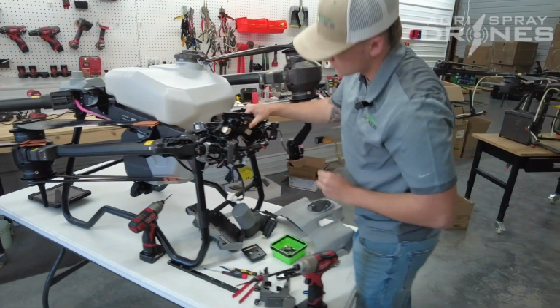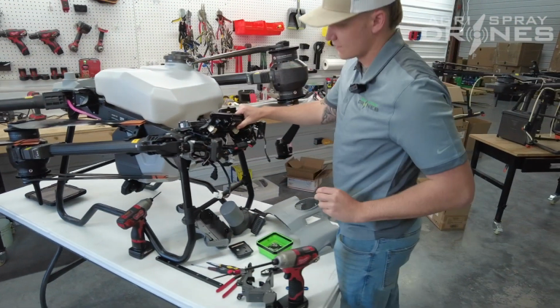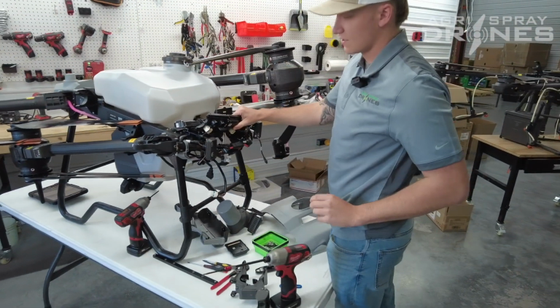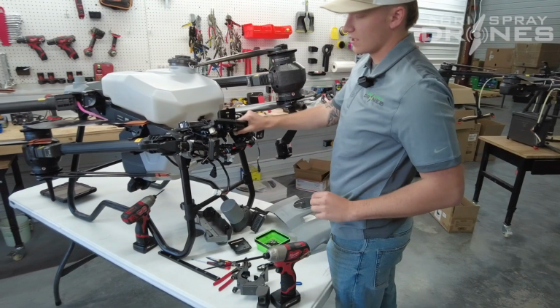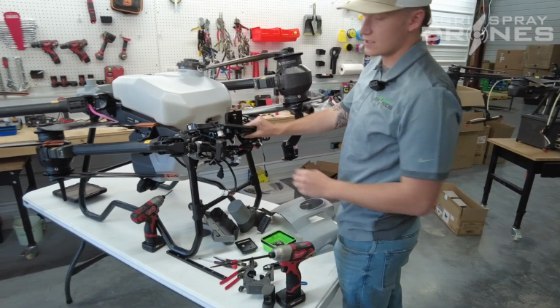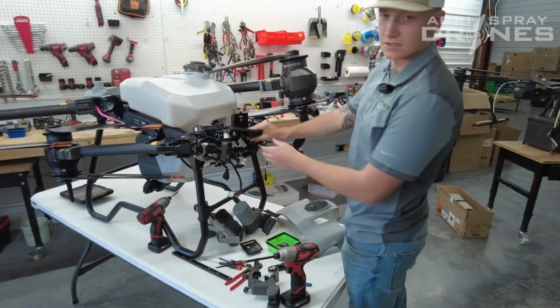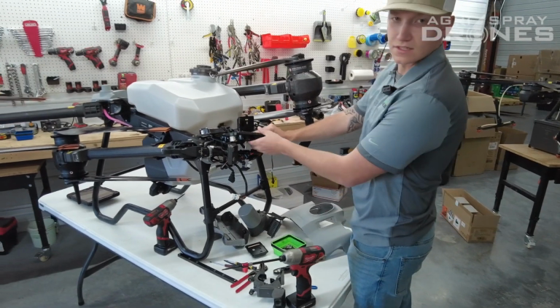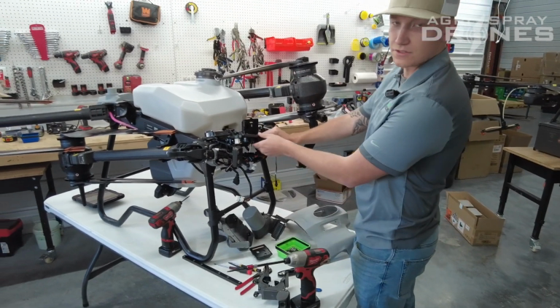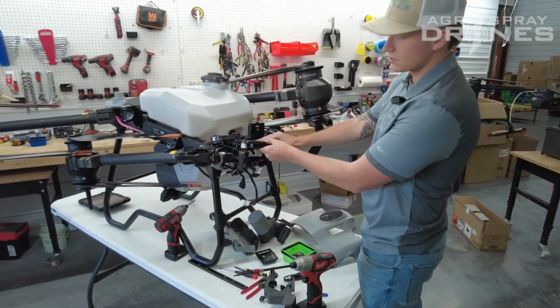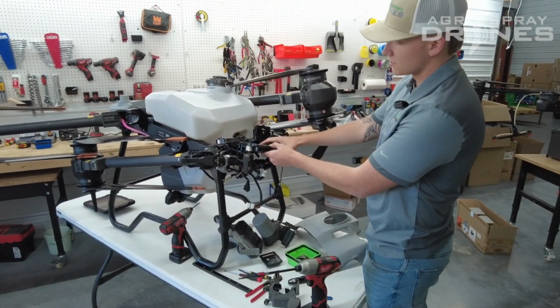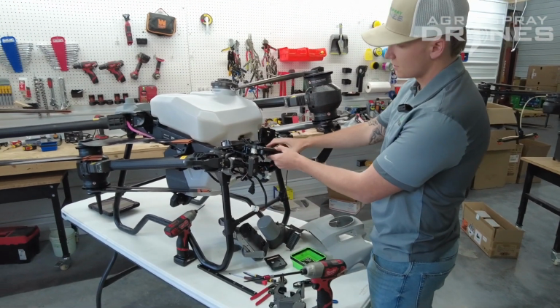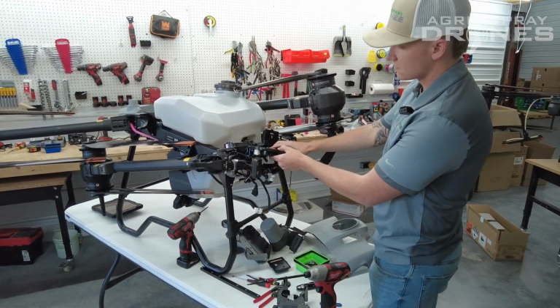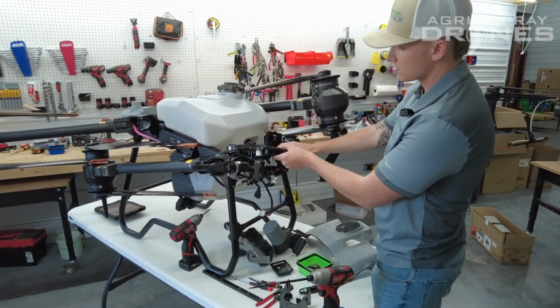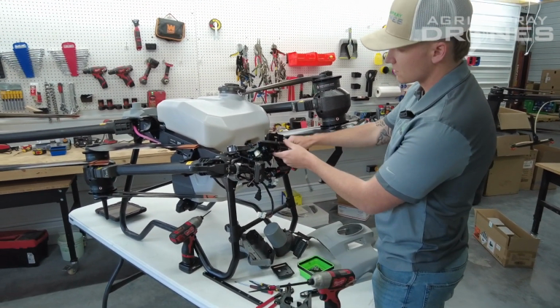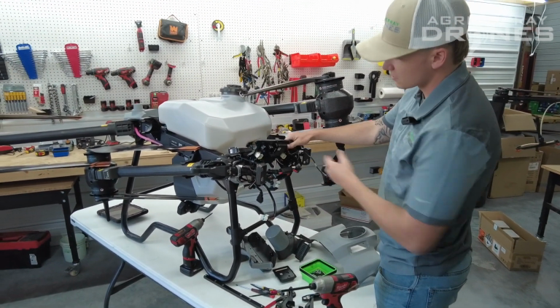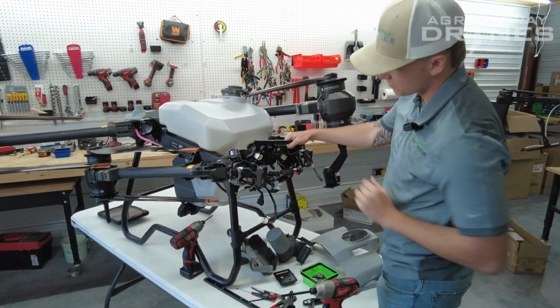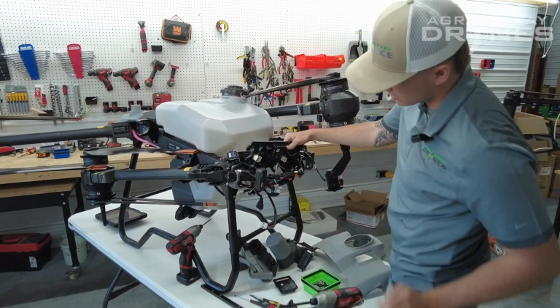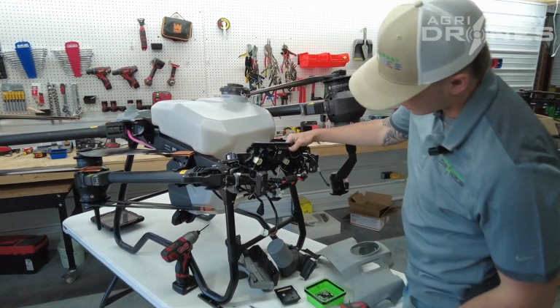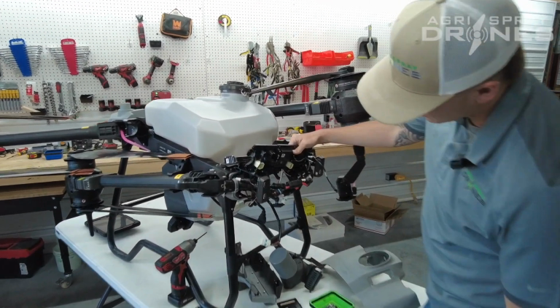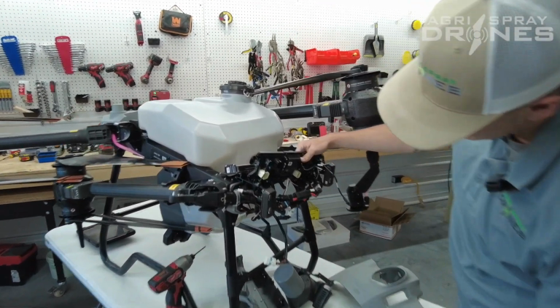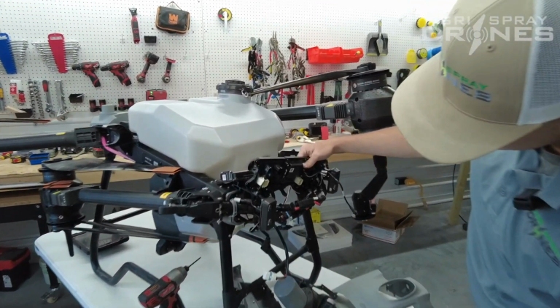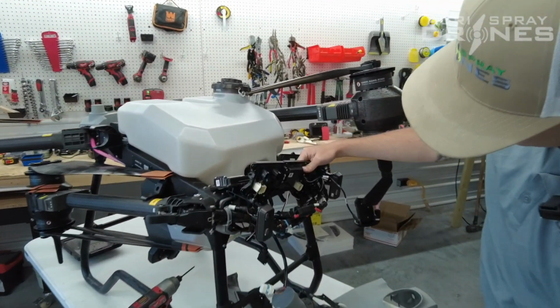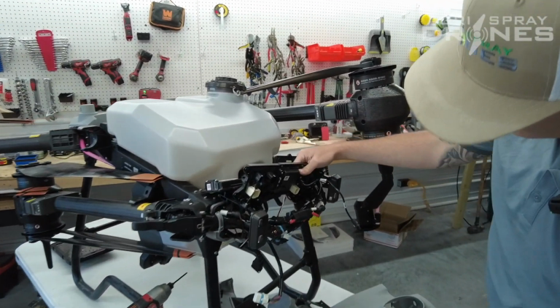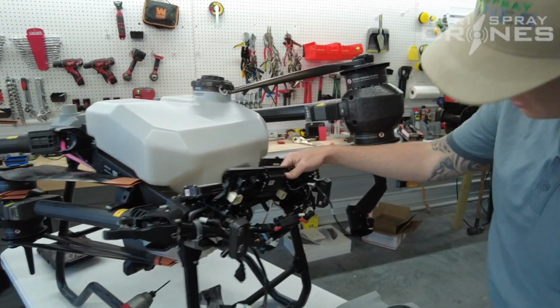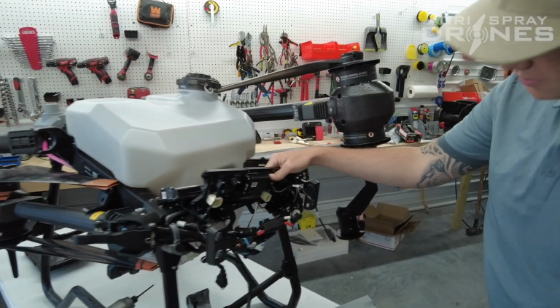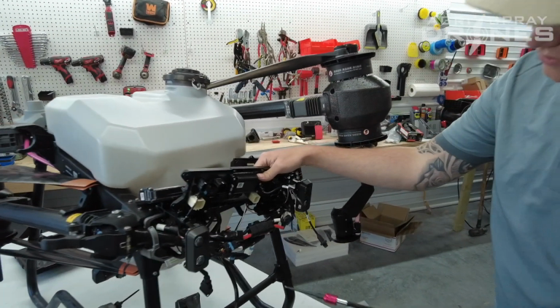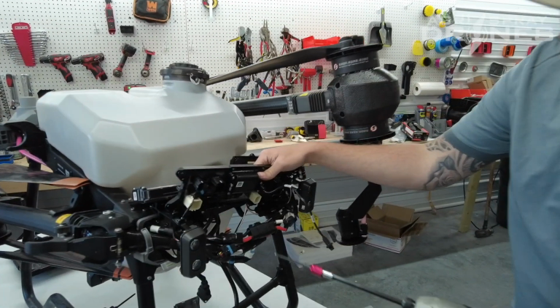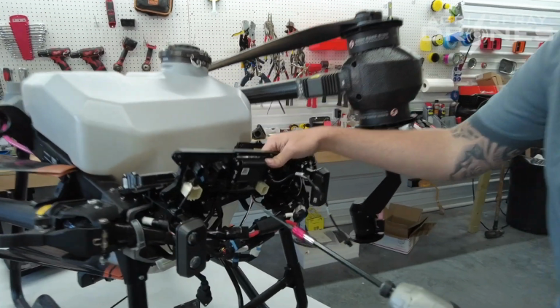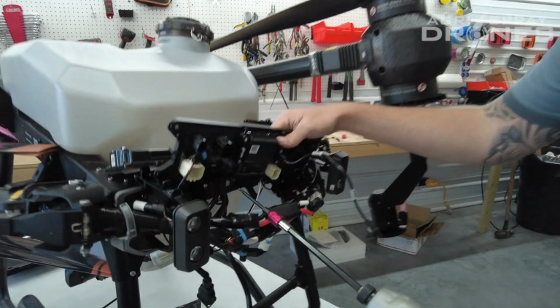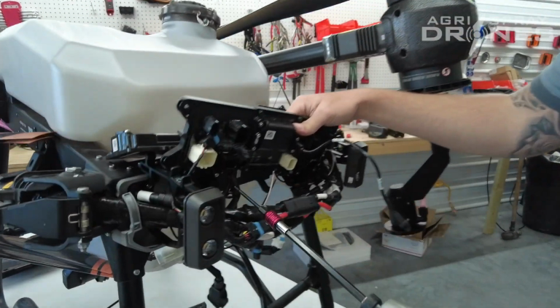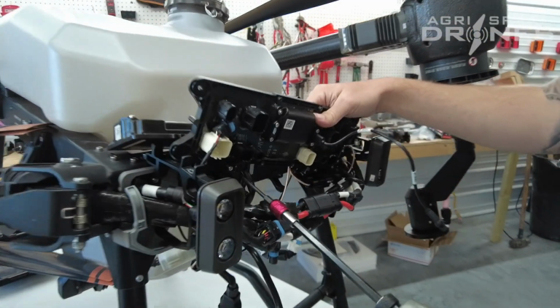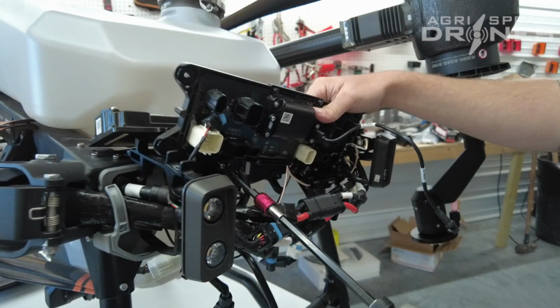And then to get your distribution board completely out, you'll need to unscrew these brackets down here.